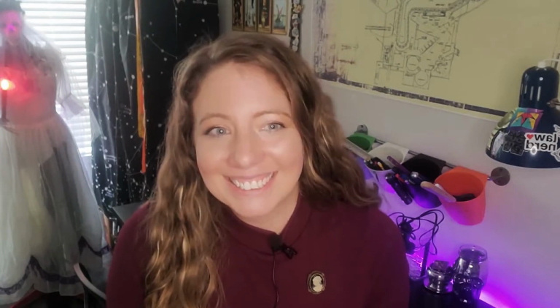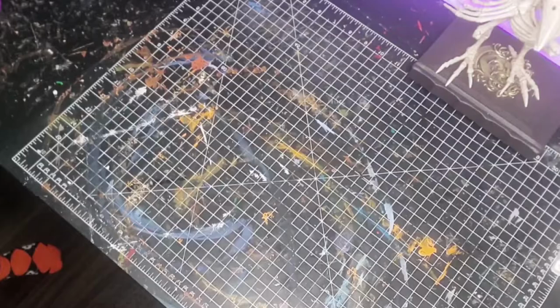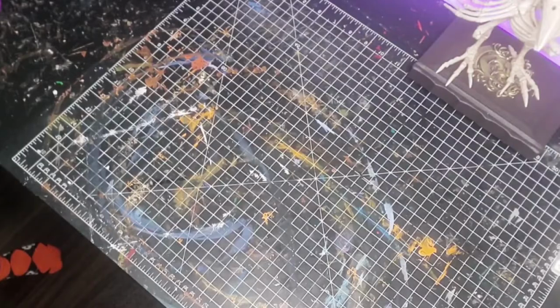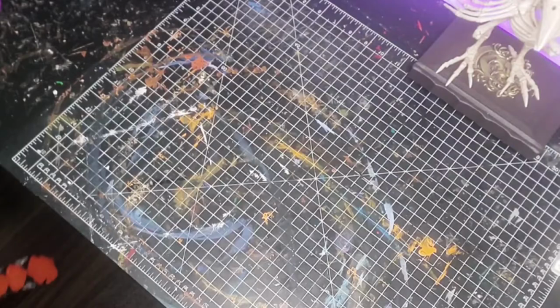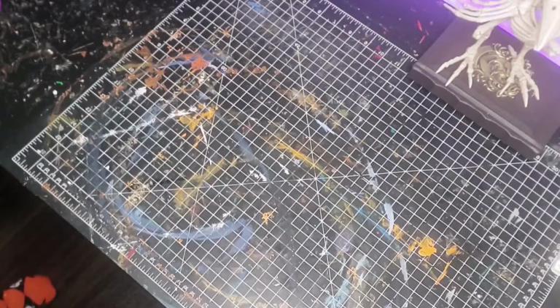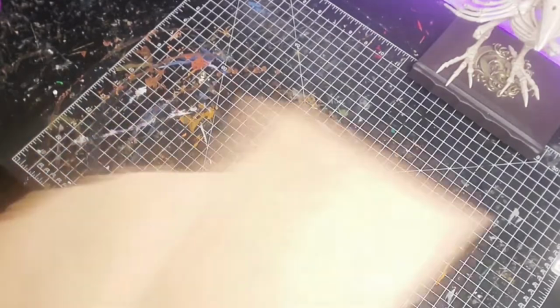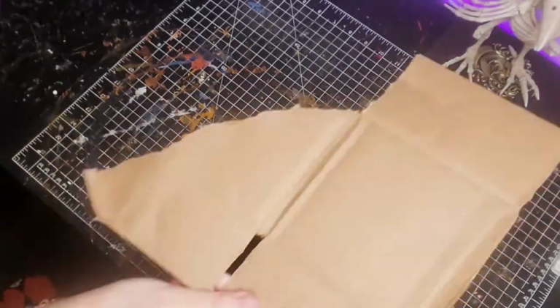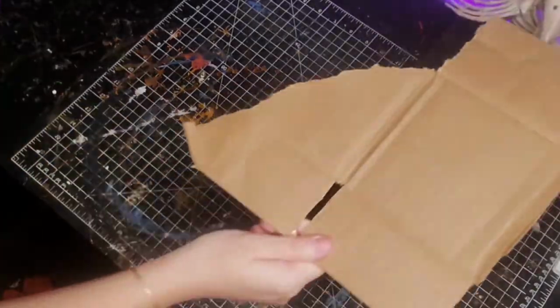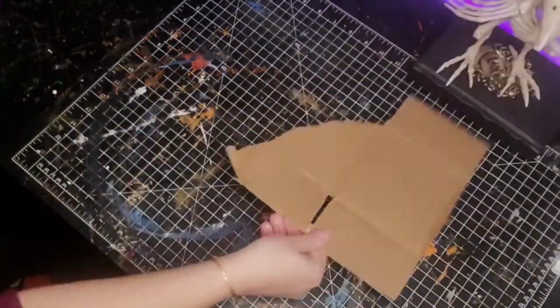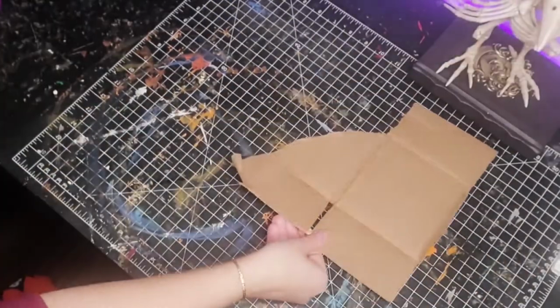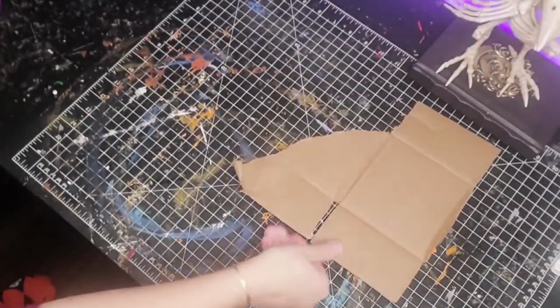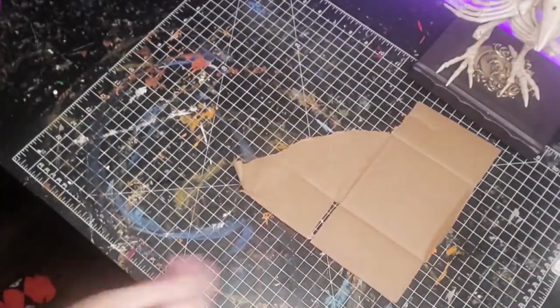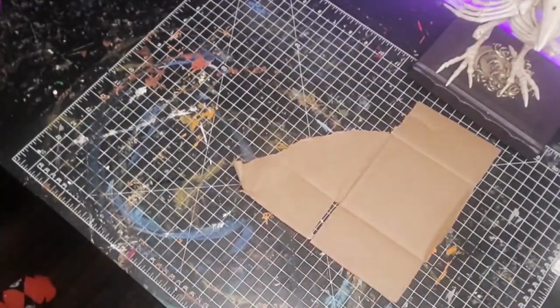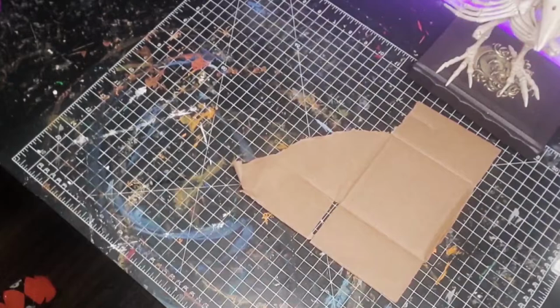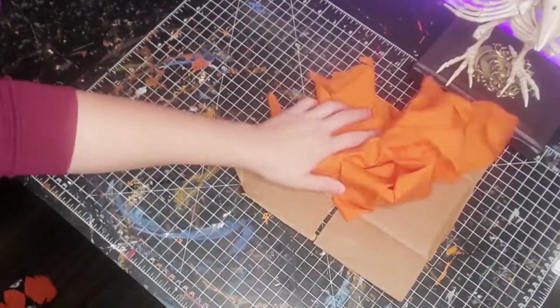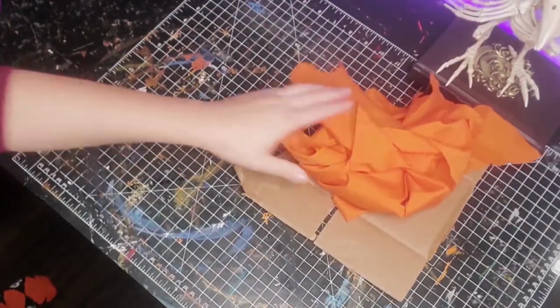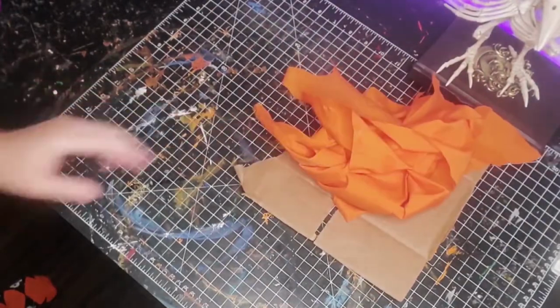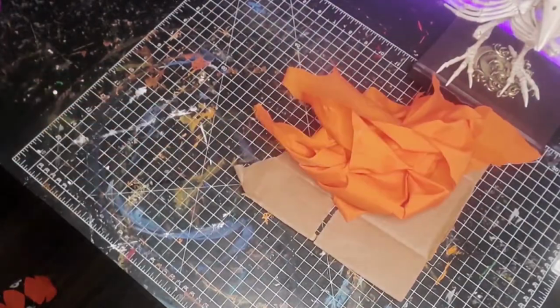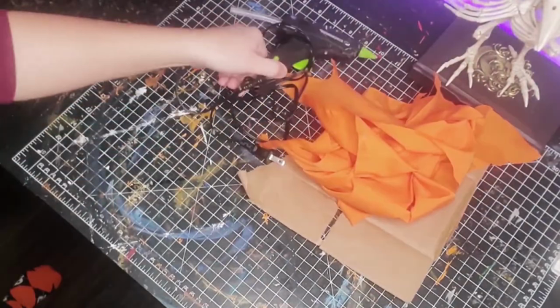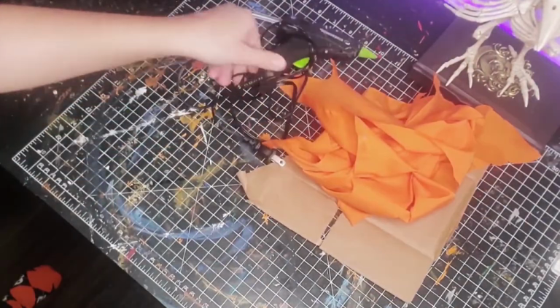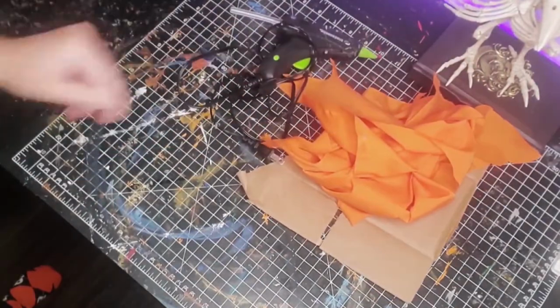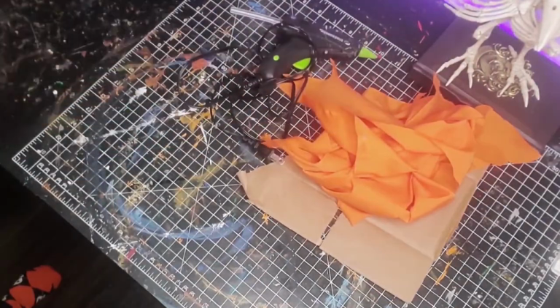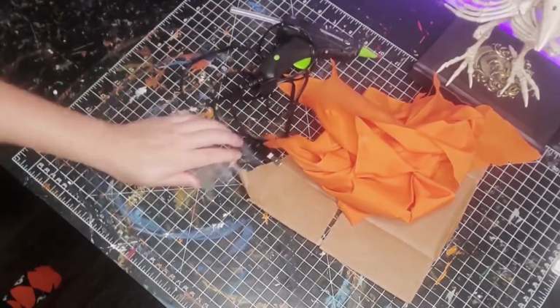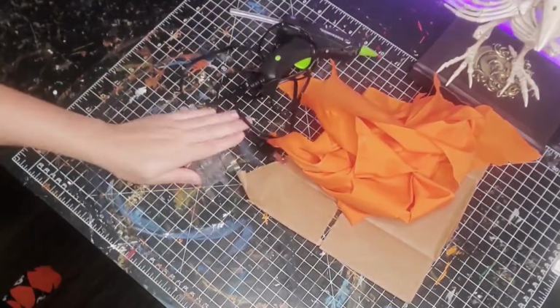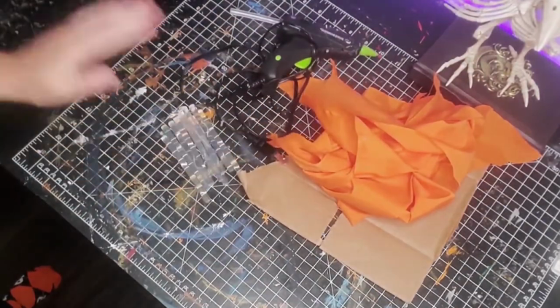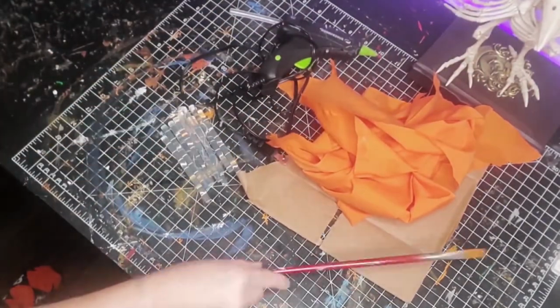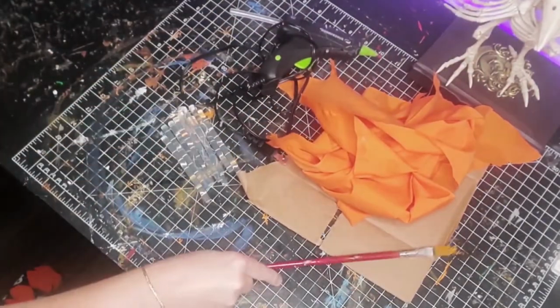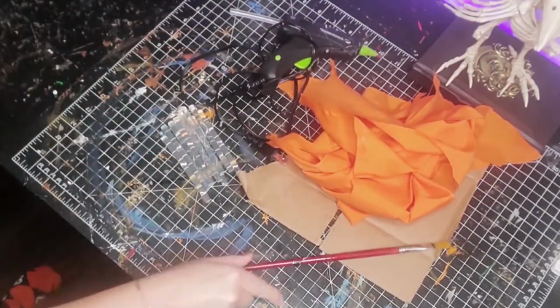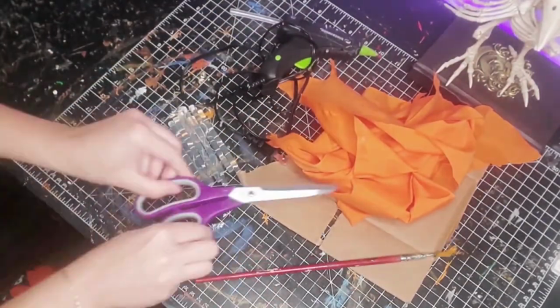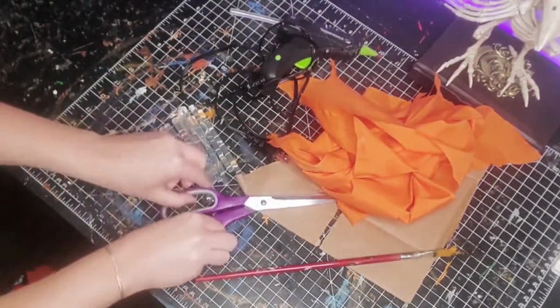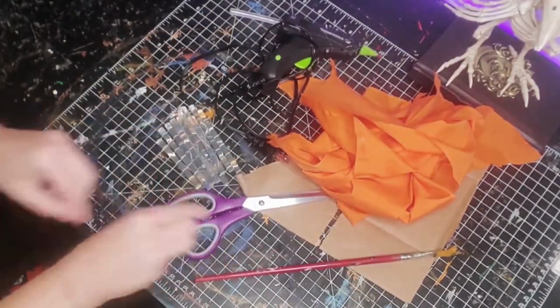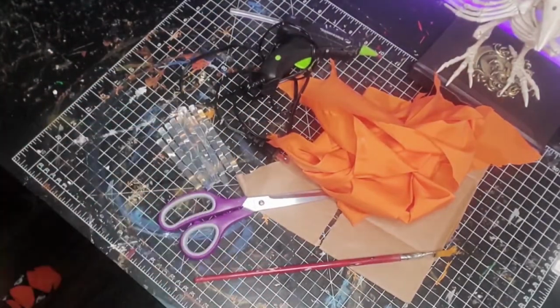For this project we're gonna need some scrap cardboard, some cloth, a glue gun, glue sticks, paint brushes, and some scissors.